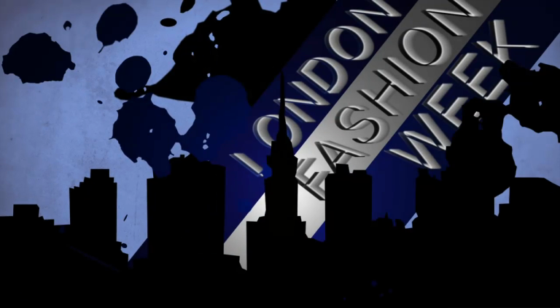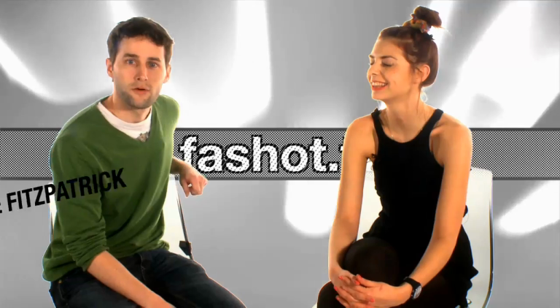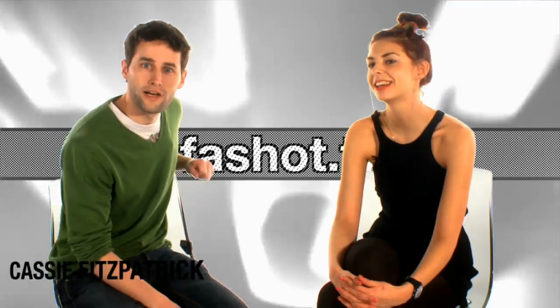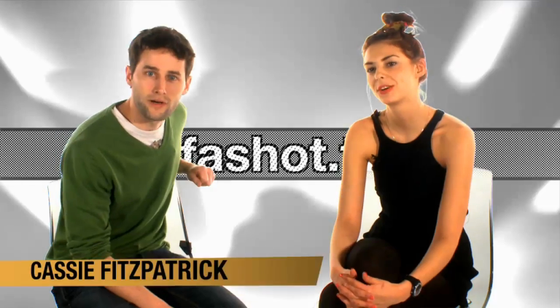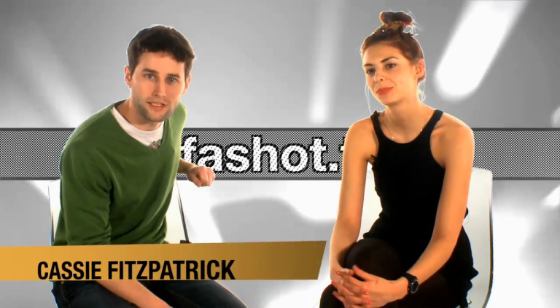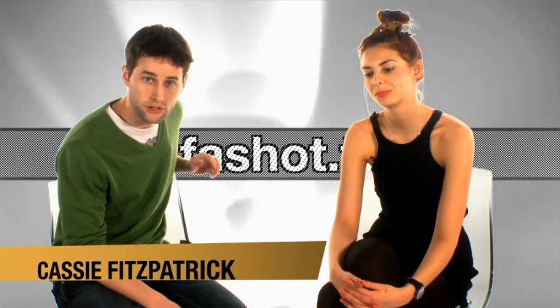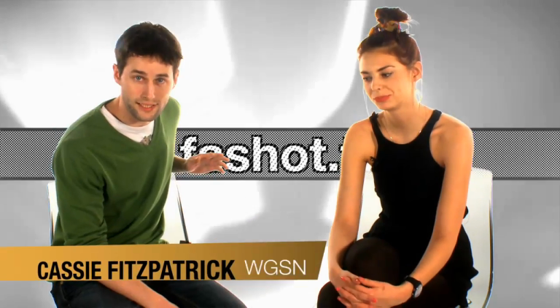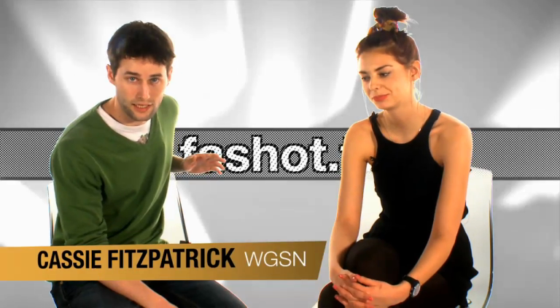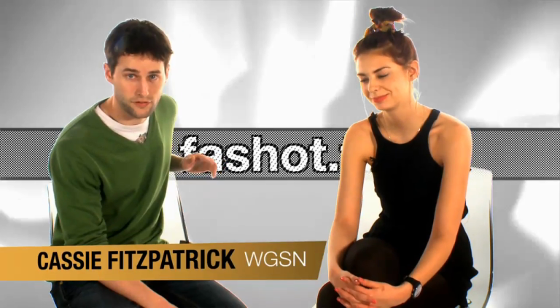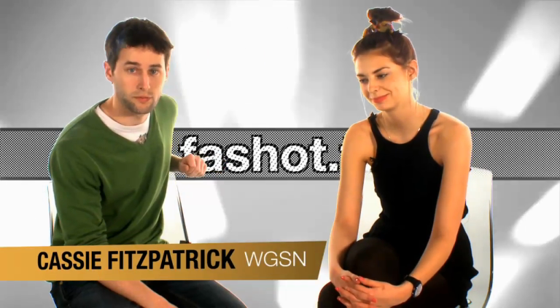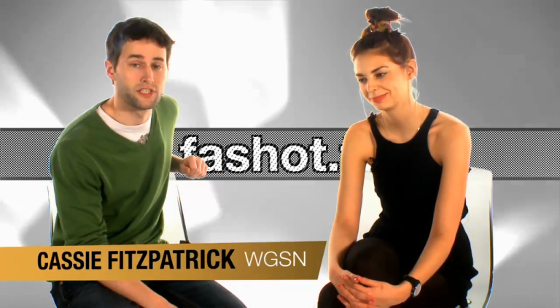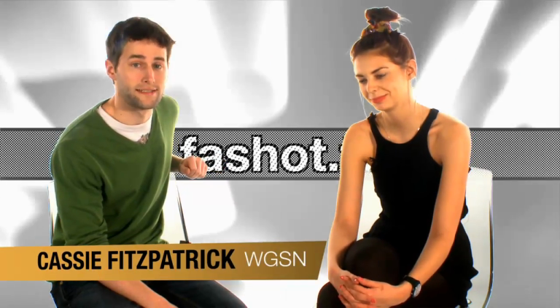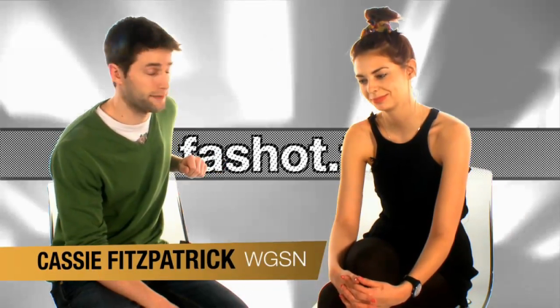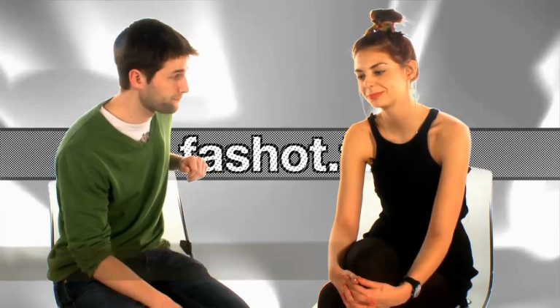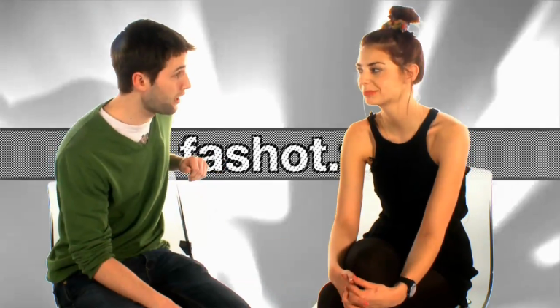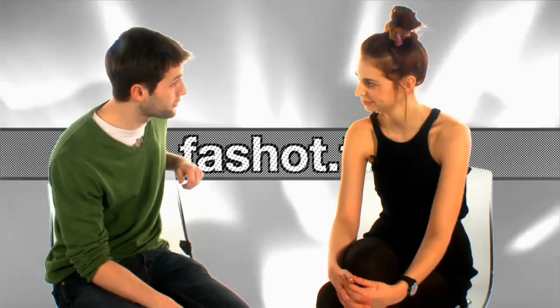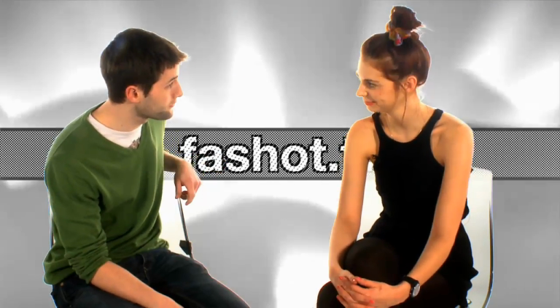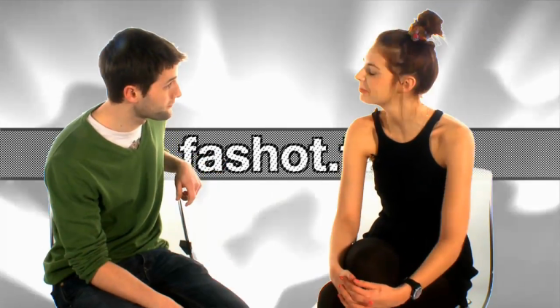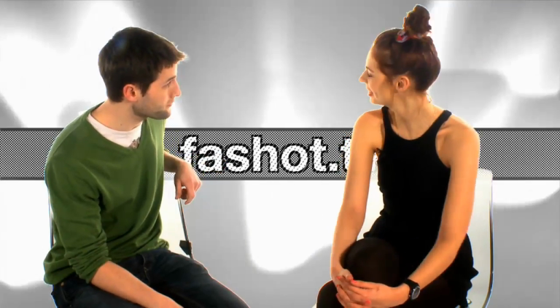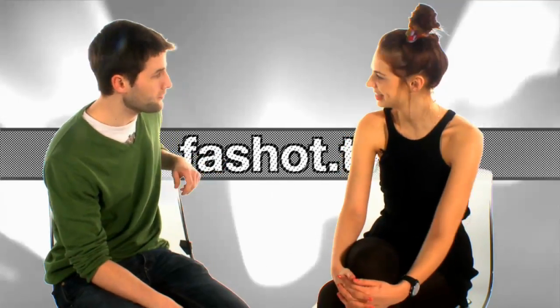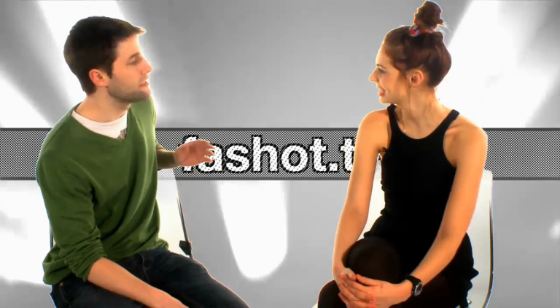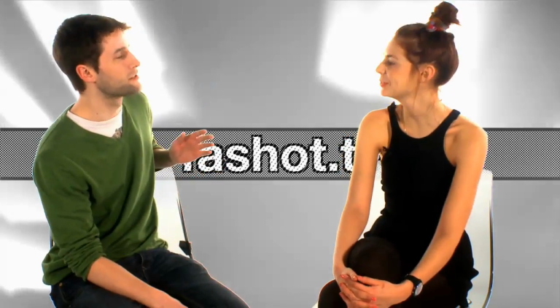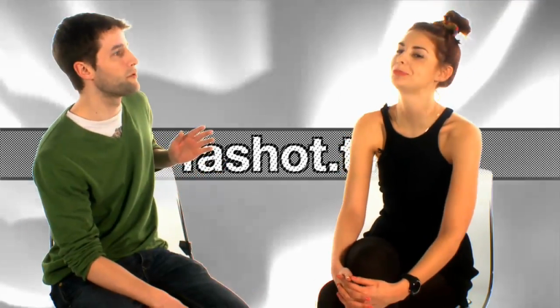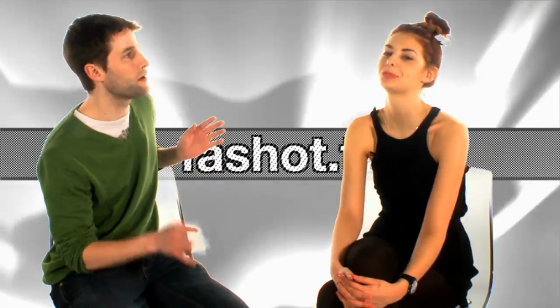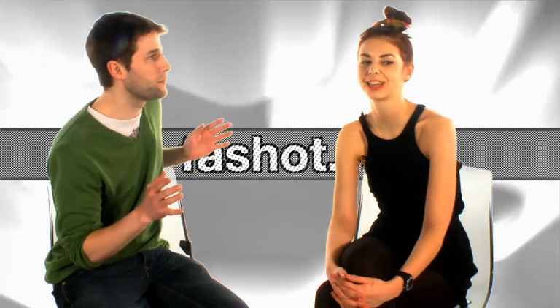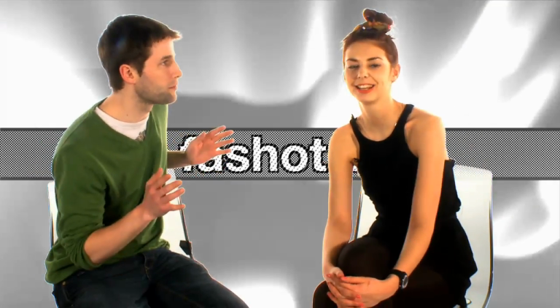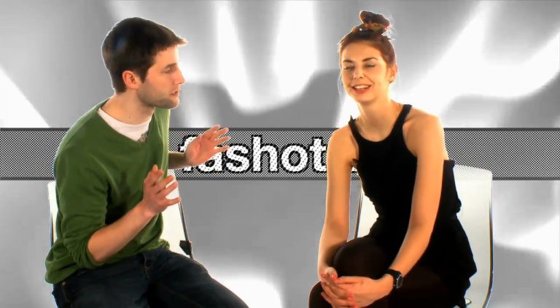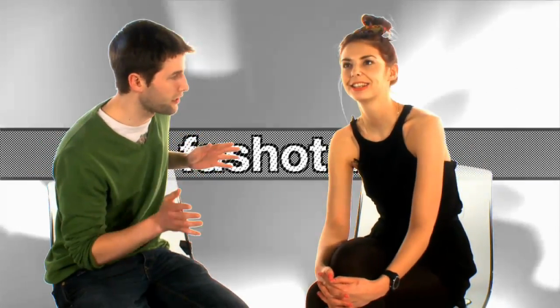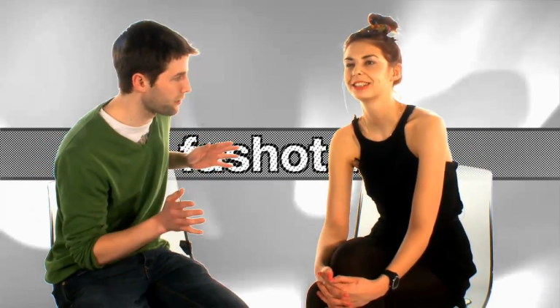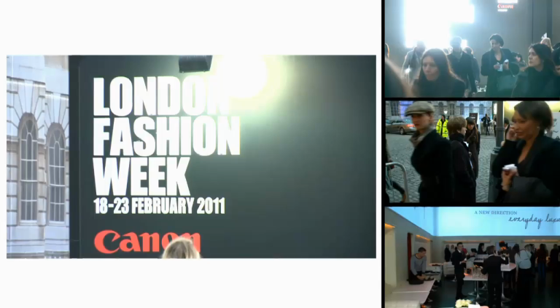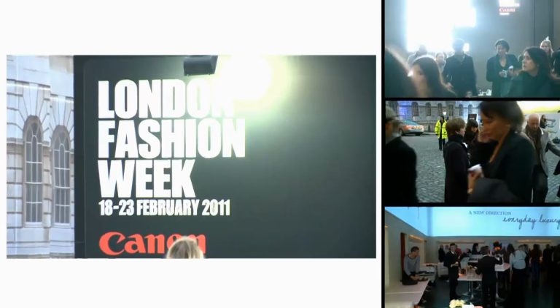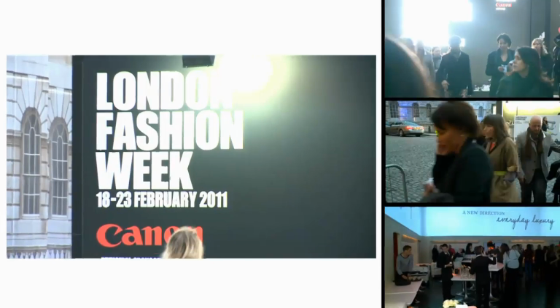We're here with Cassie, Trends Analyst for WGSN. How are you doing? I'm very good, thank you. So tell me, what have been the most exciting parts of Fashion Week?